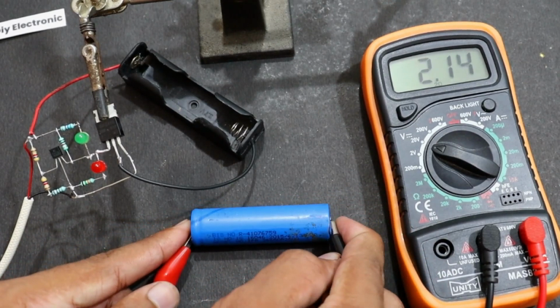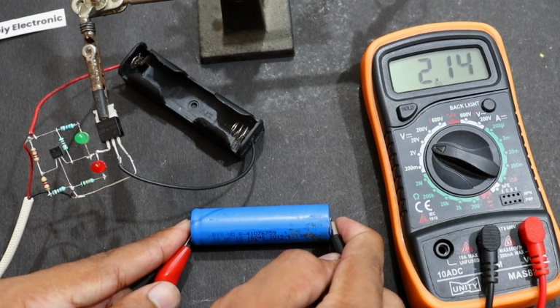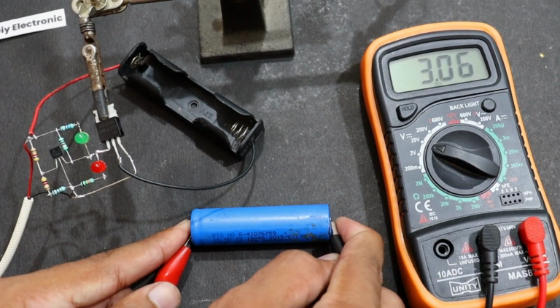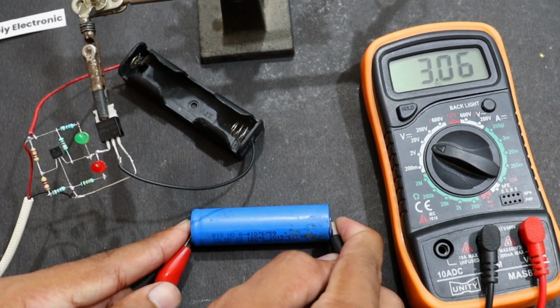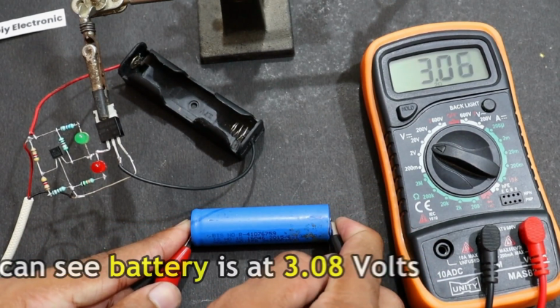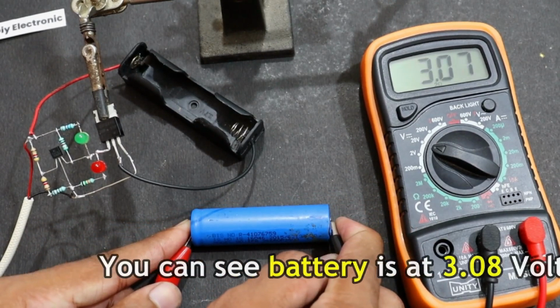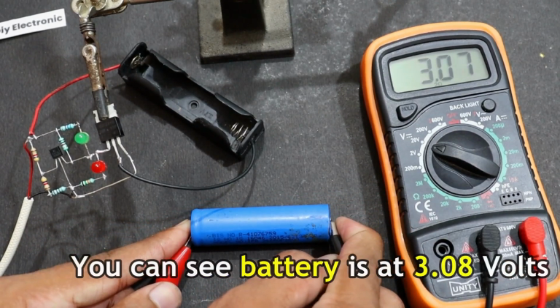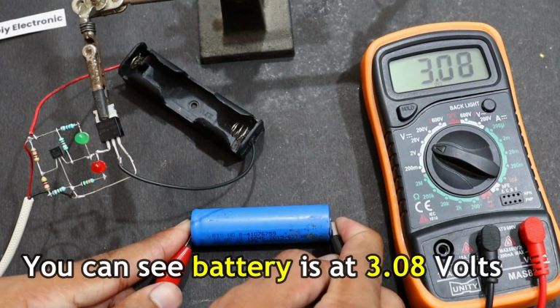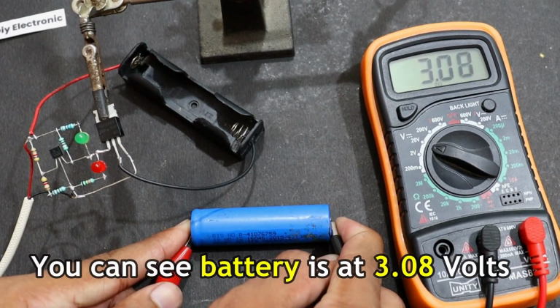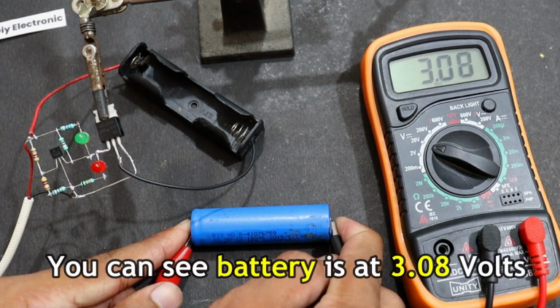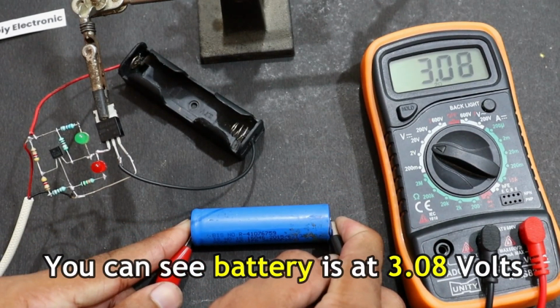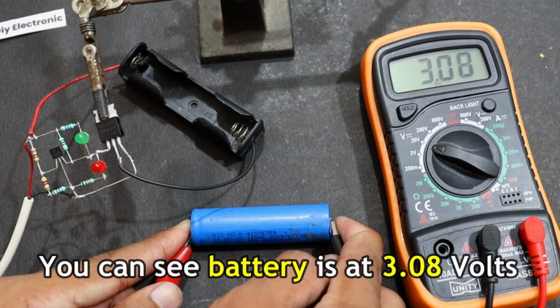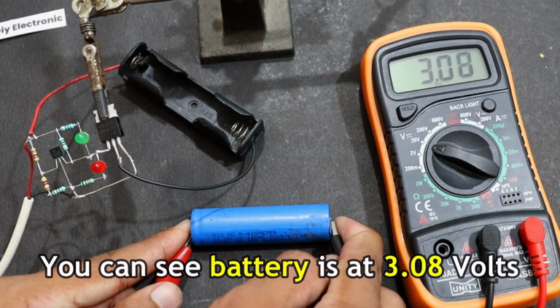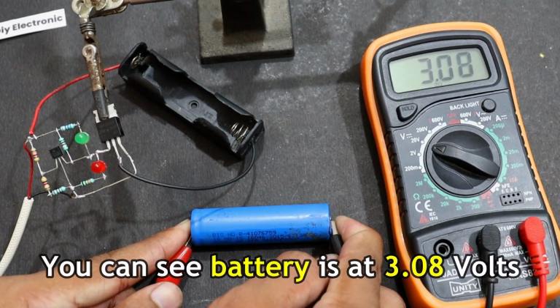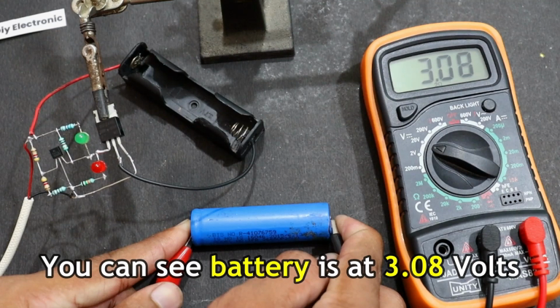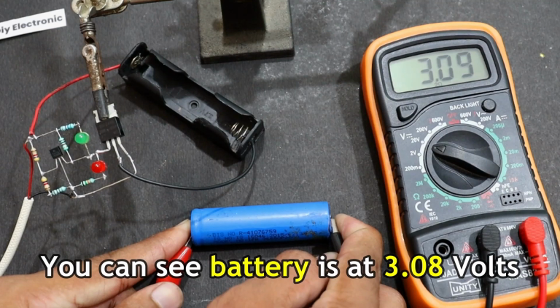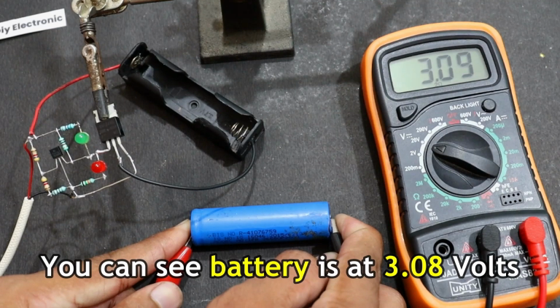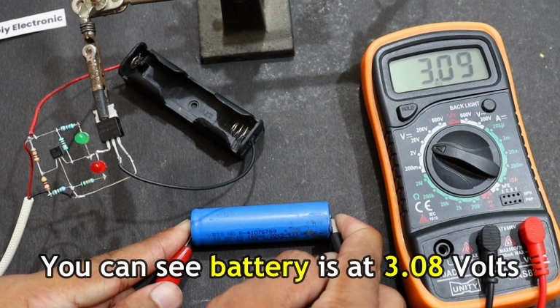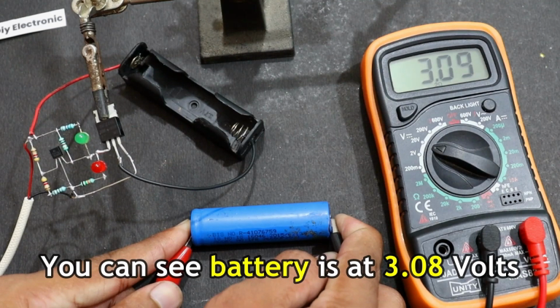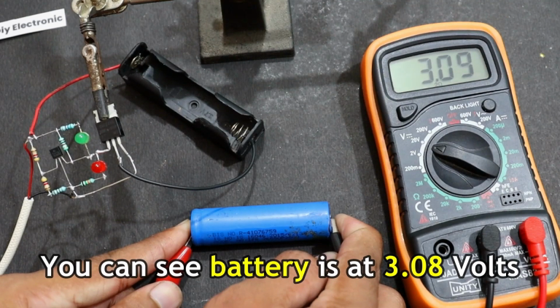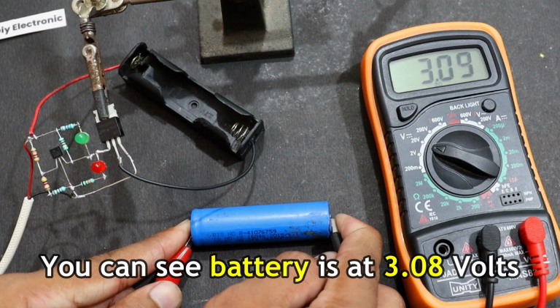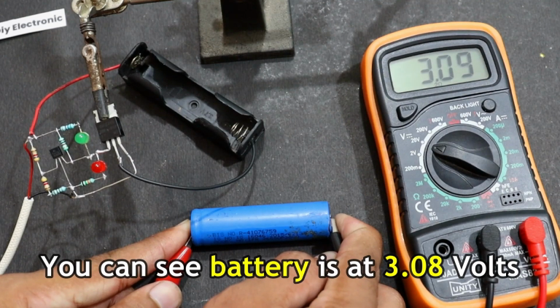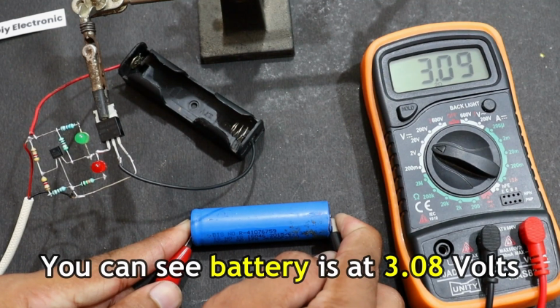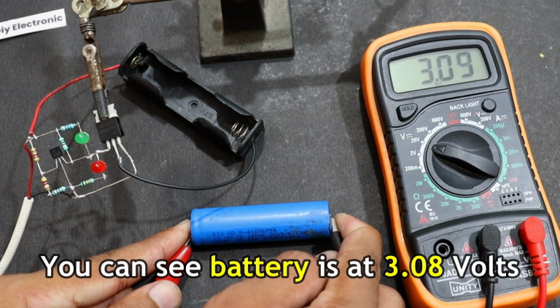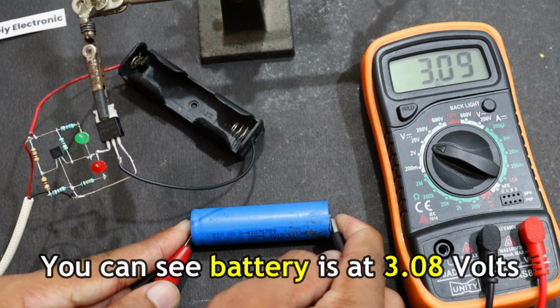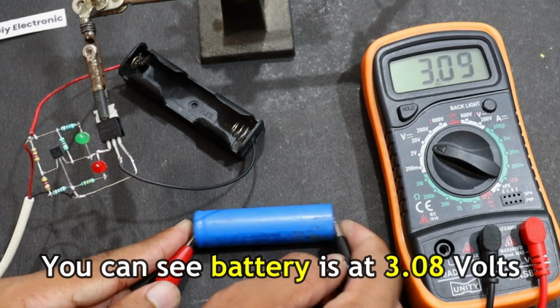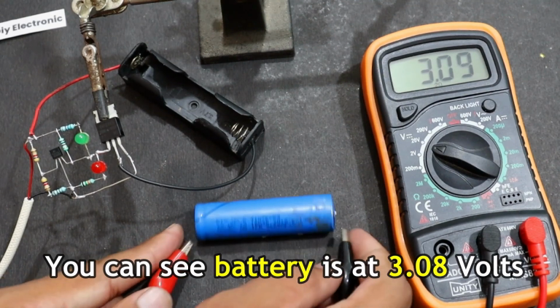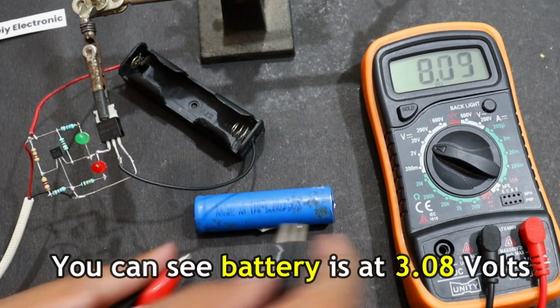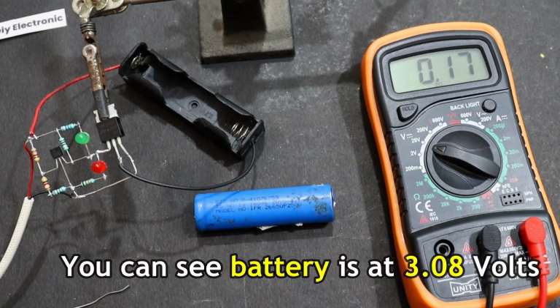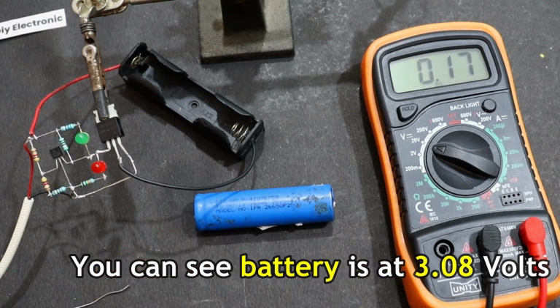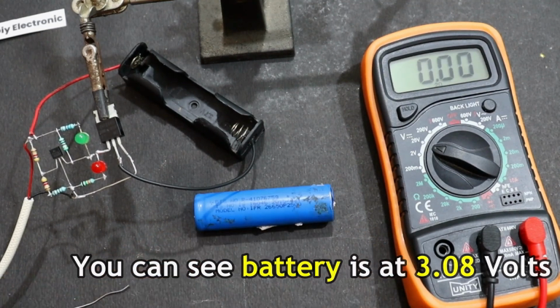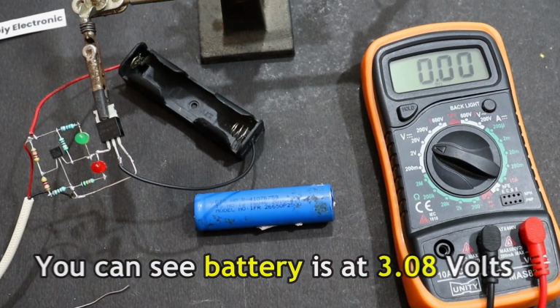So as you can see, our battery is 3.8 volts, 9 volts, and needs to be charged. Now let me show you how to charge it.